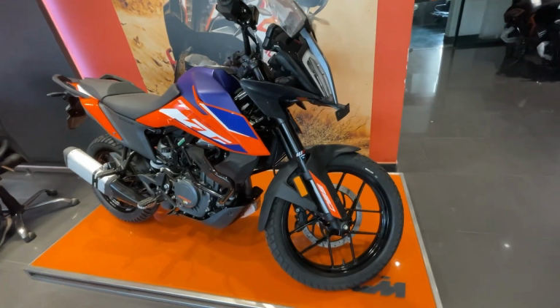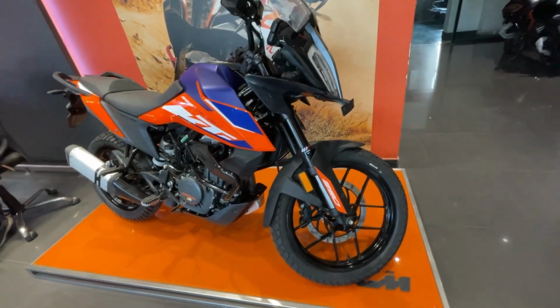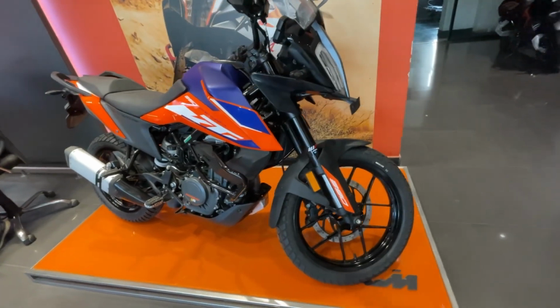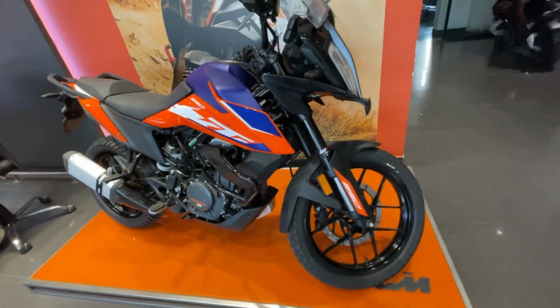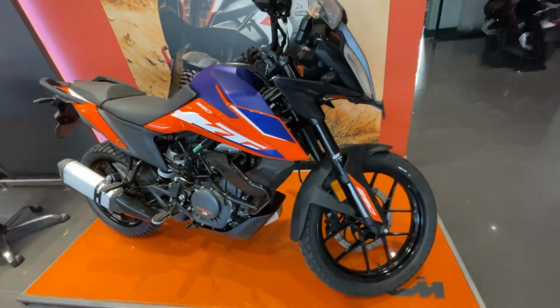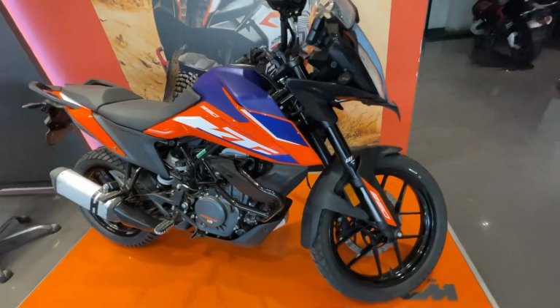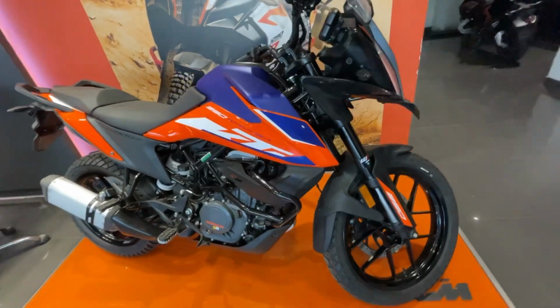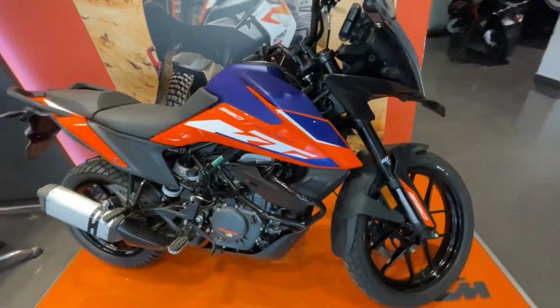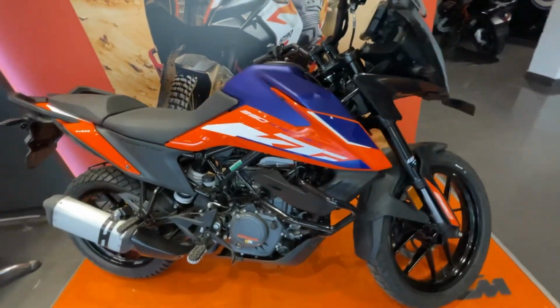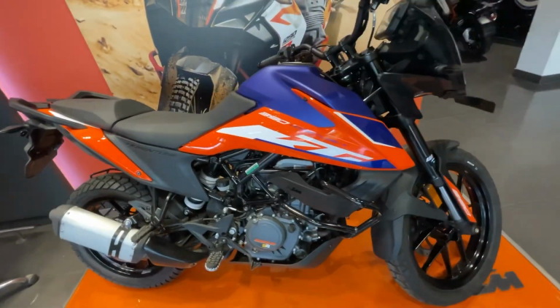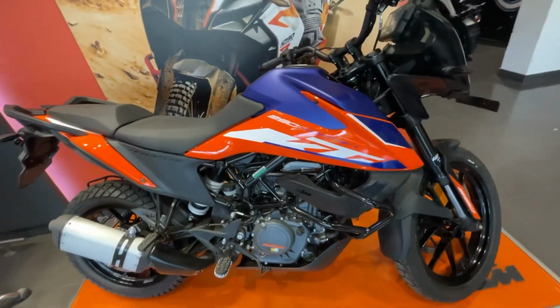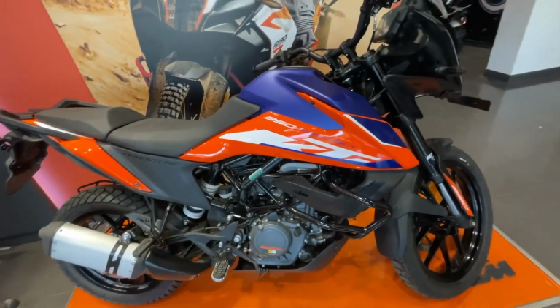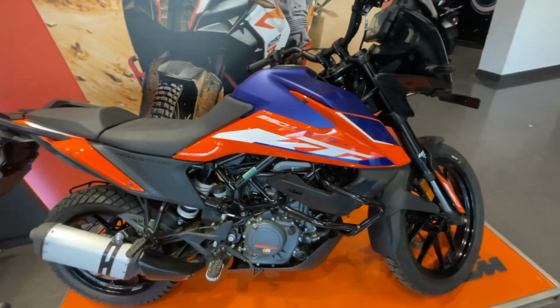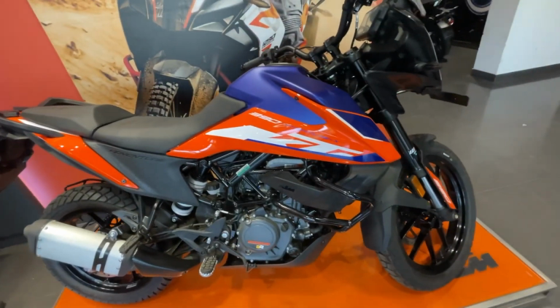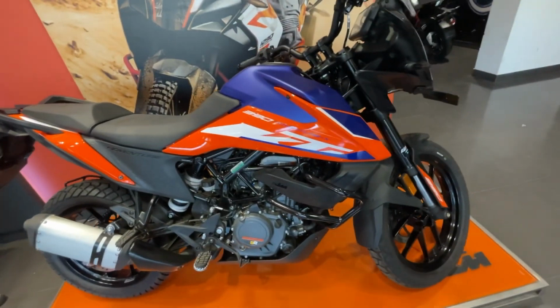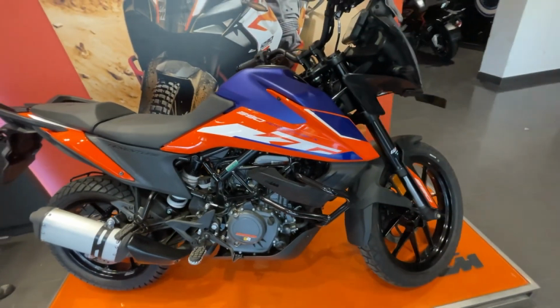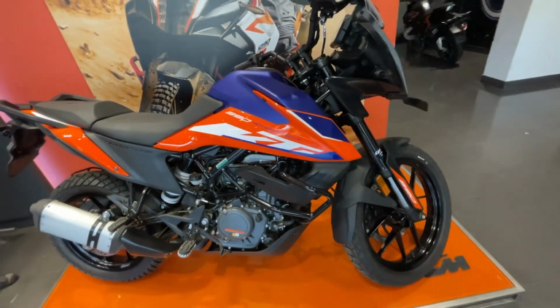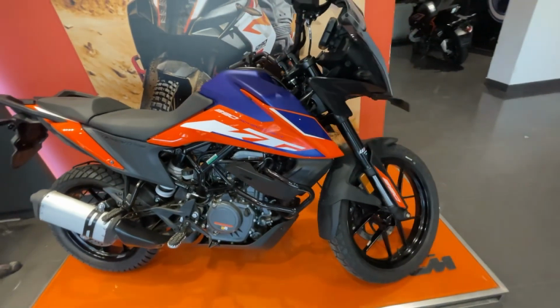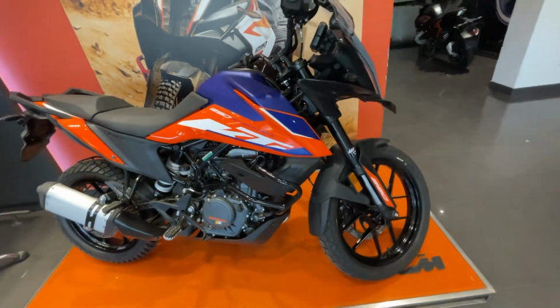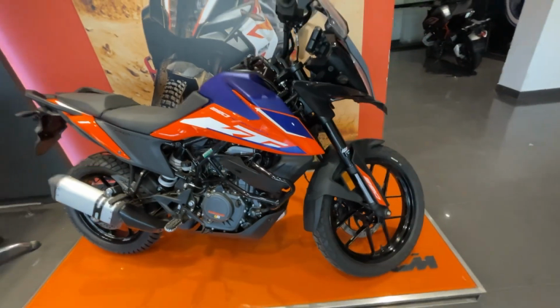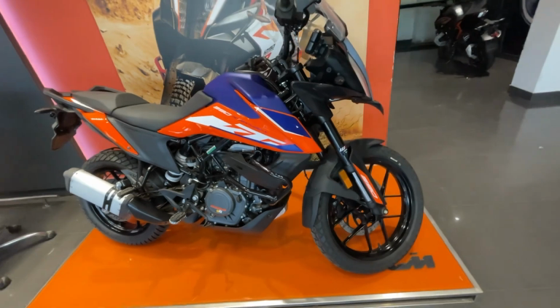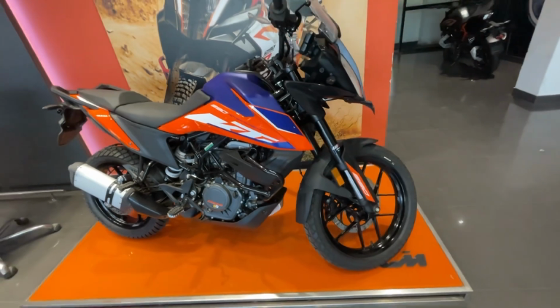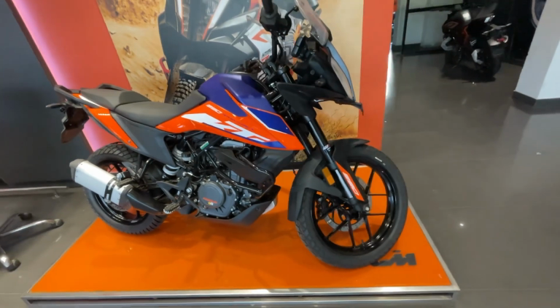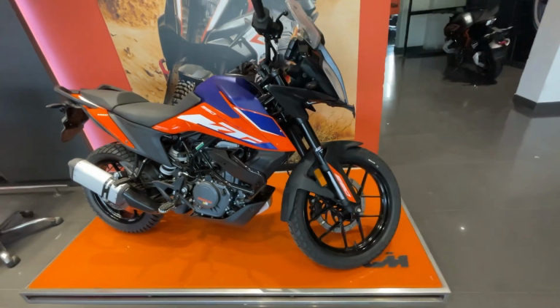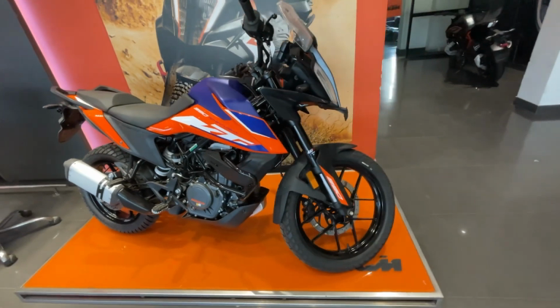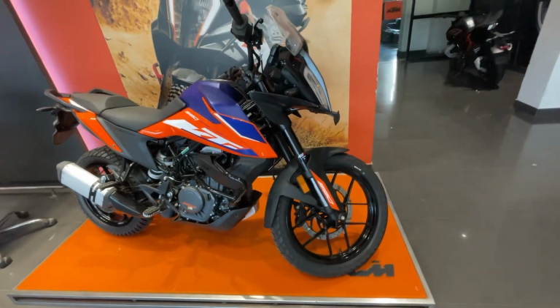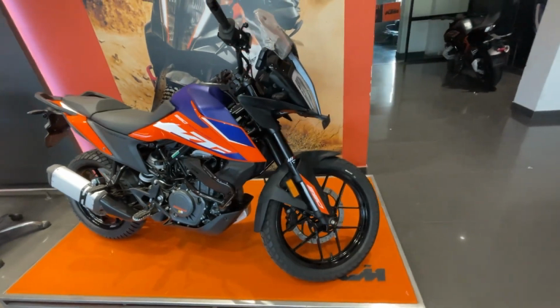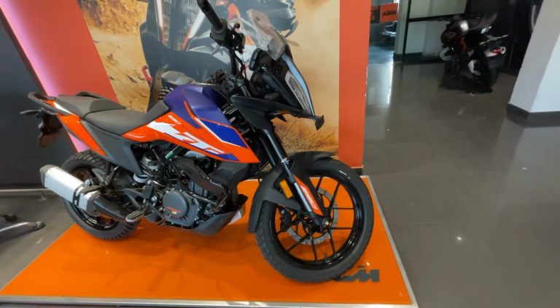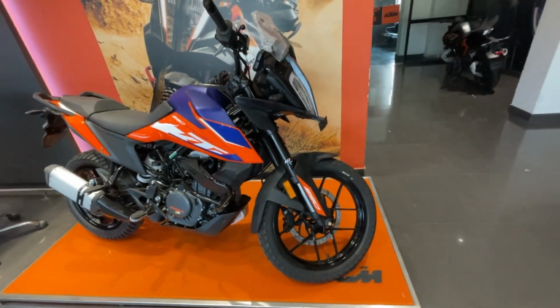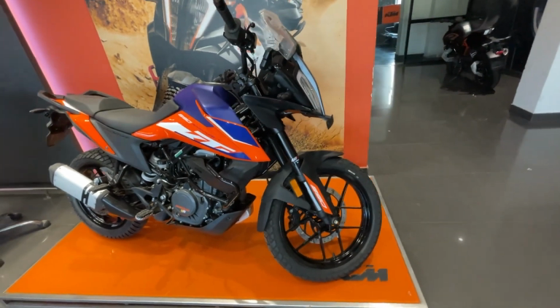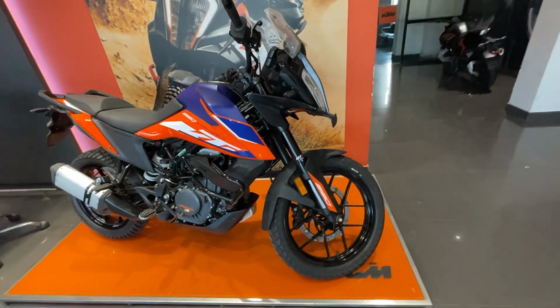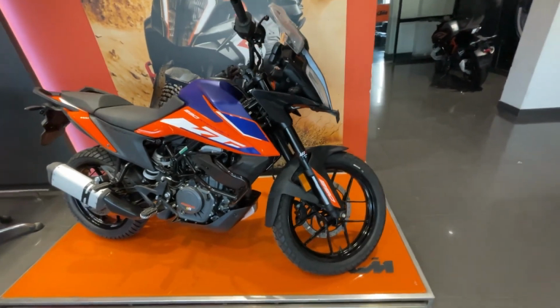Moving to the 390 Adventure normal variant, the price is Rs. 4,18,000.